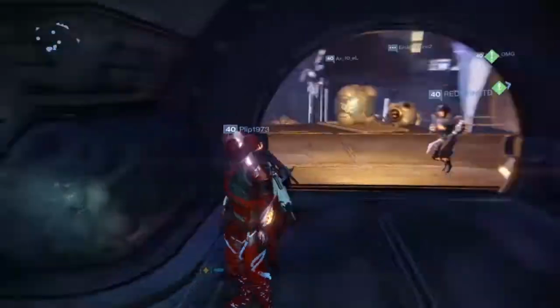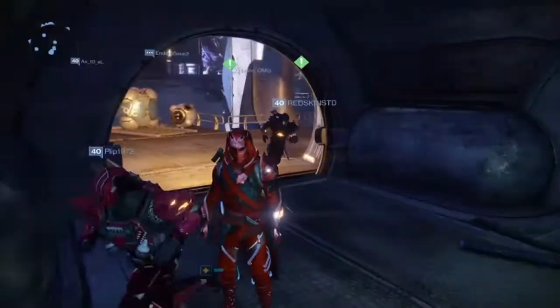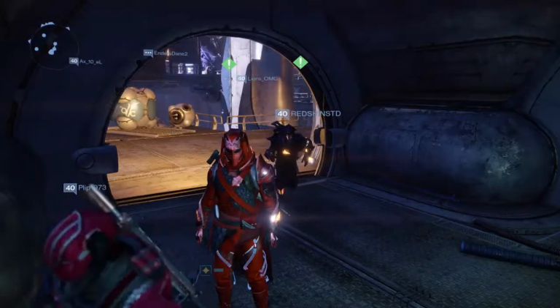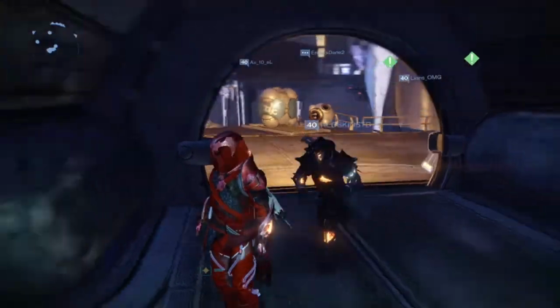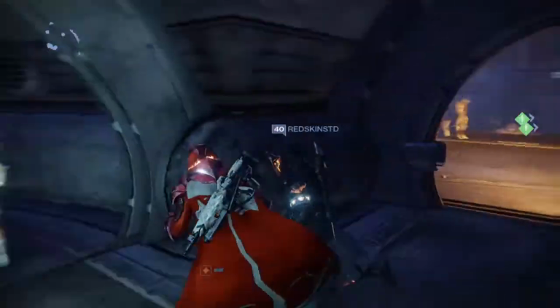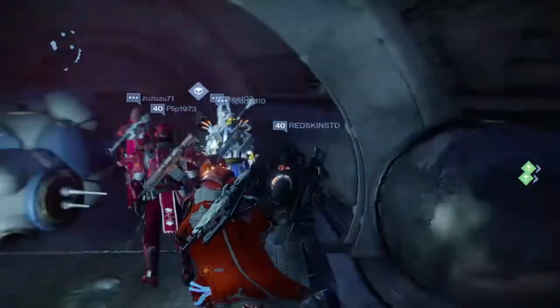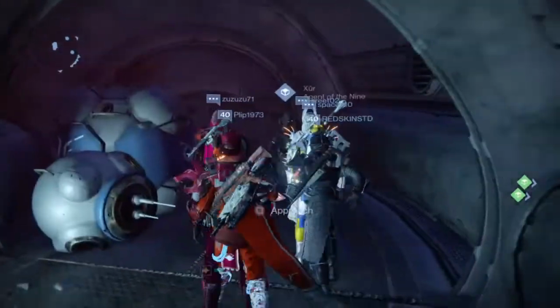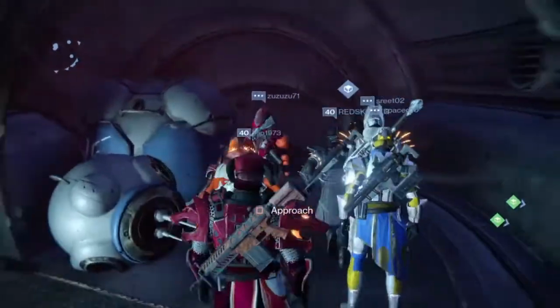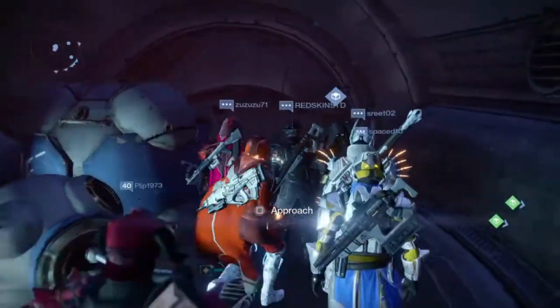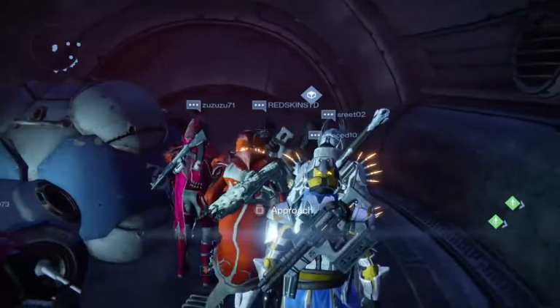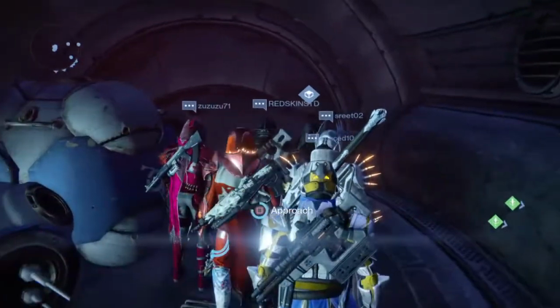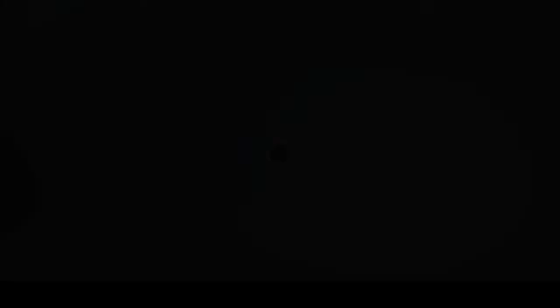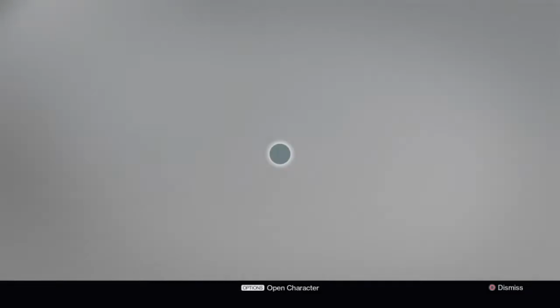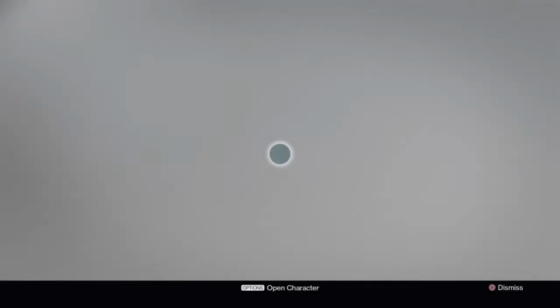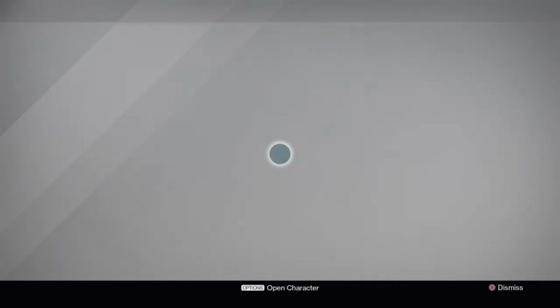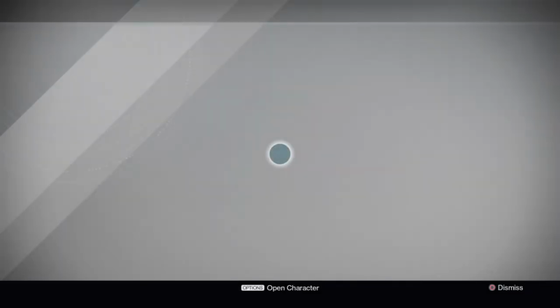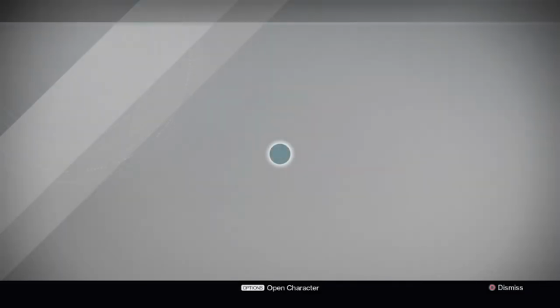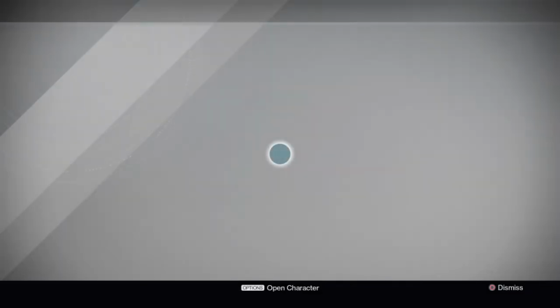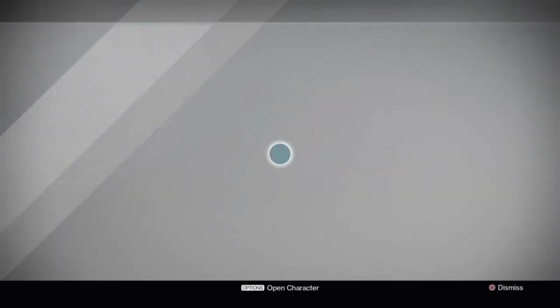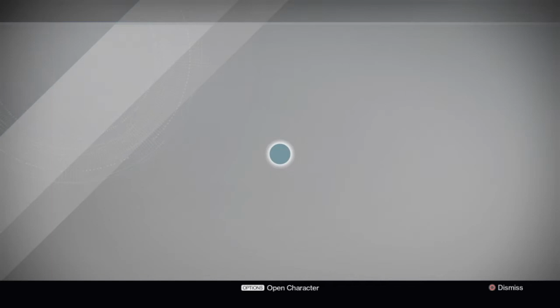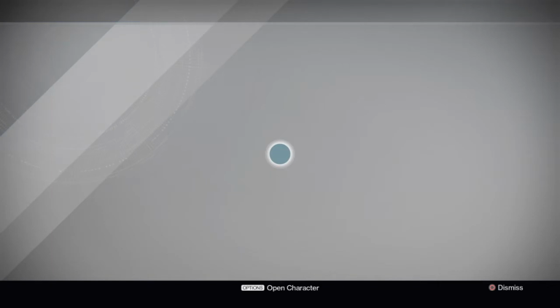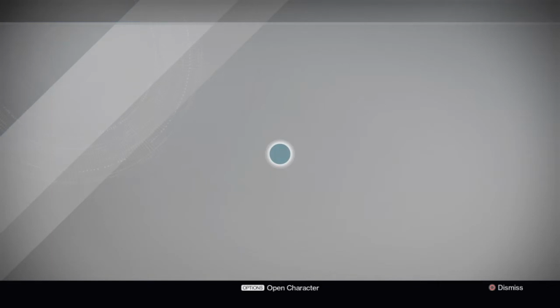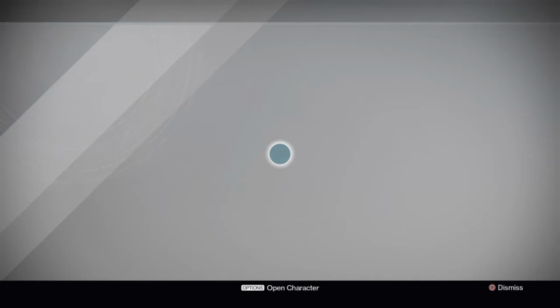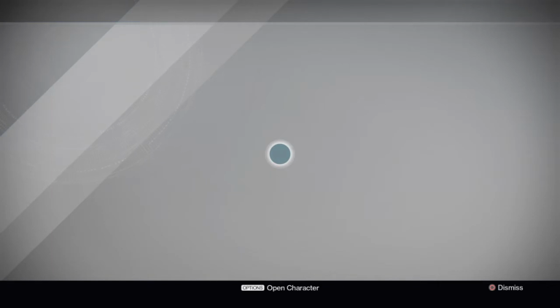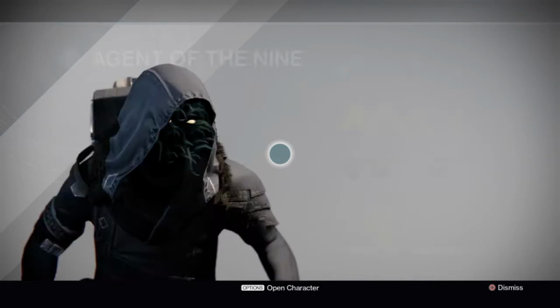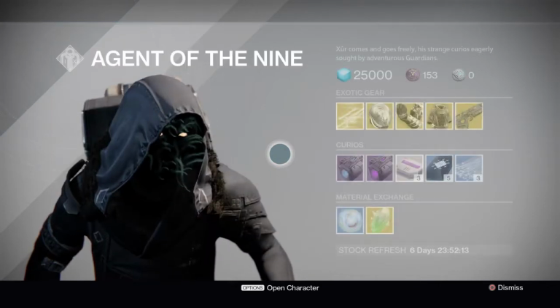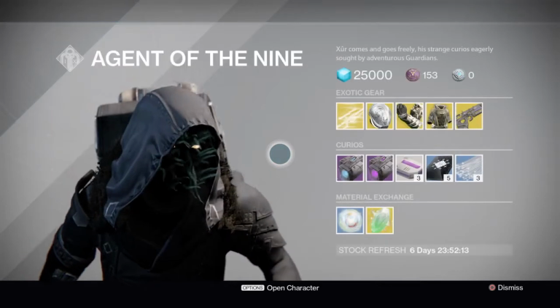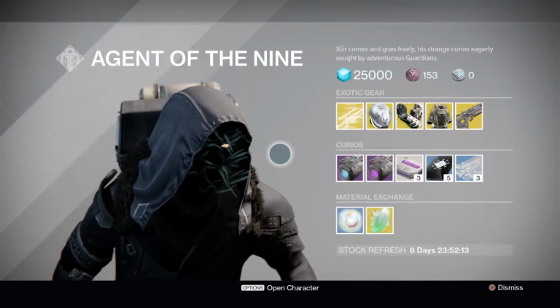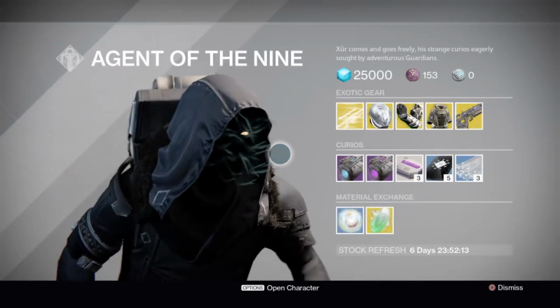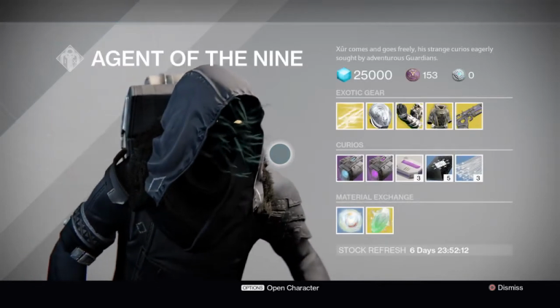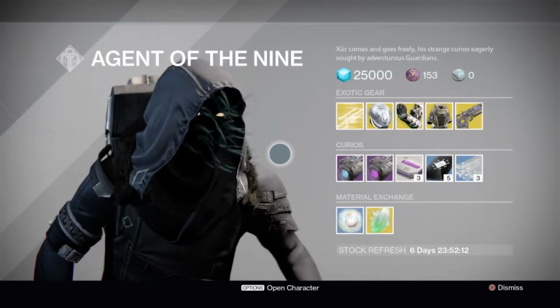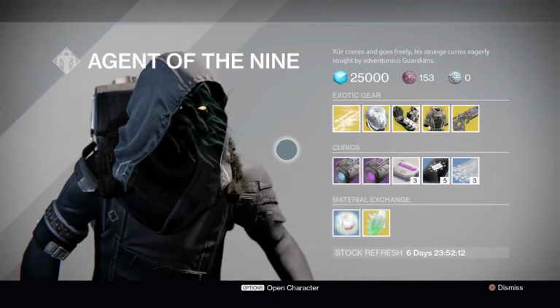So as you can see, he is located in the Reef. So without further ado, let's go ahead and see what loot he is selling.